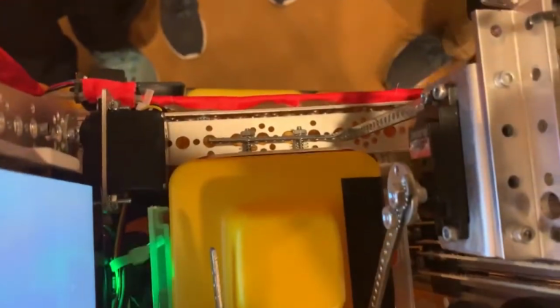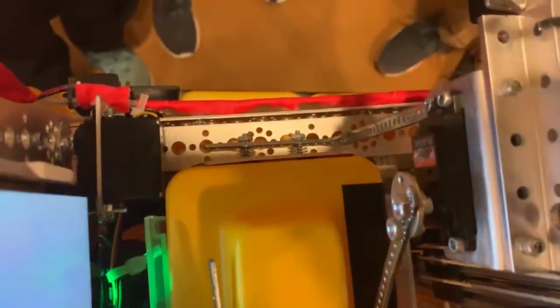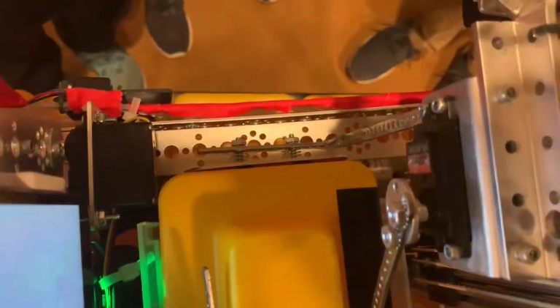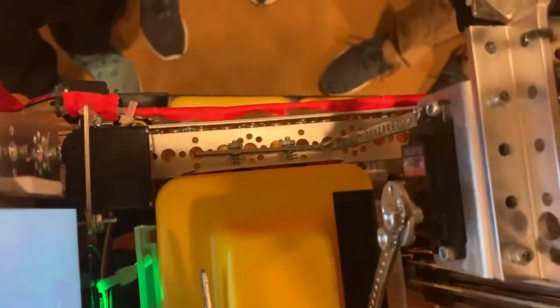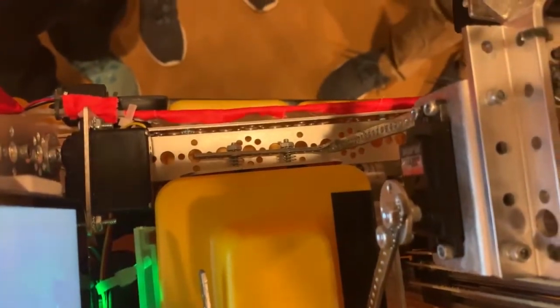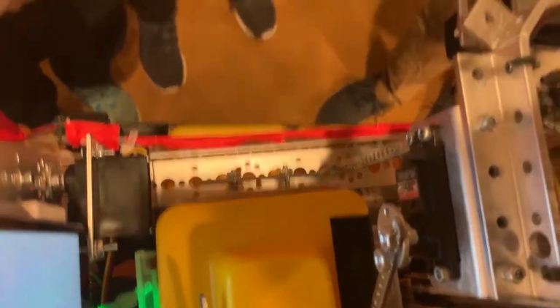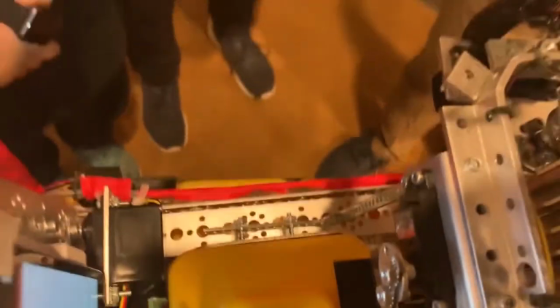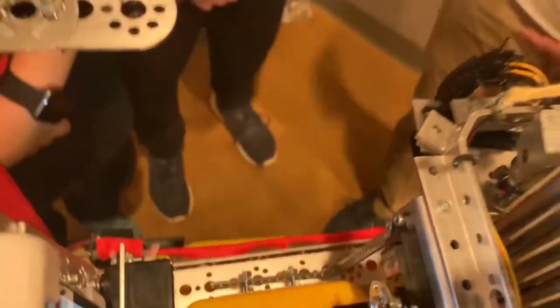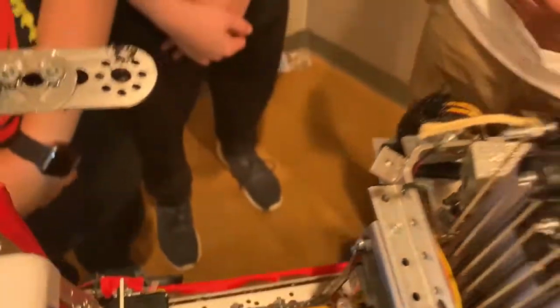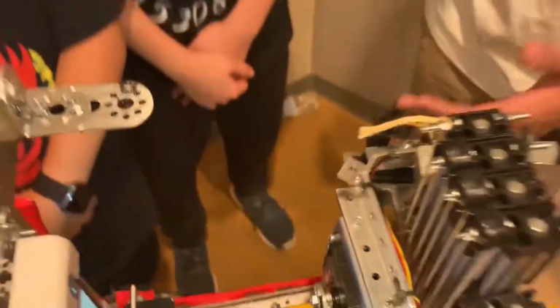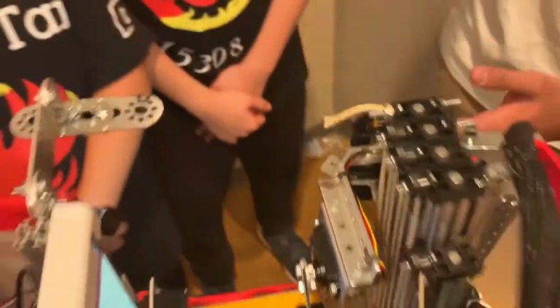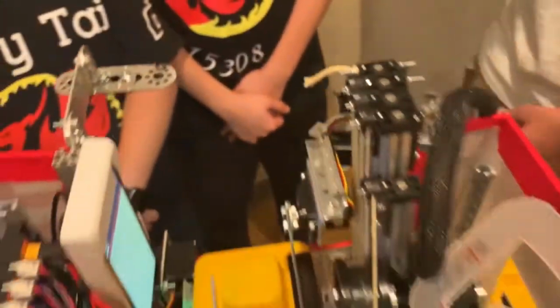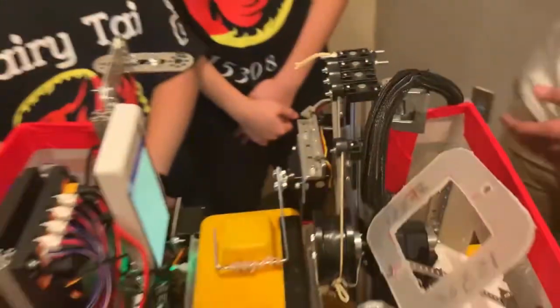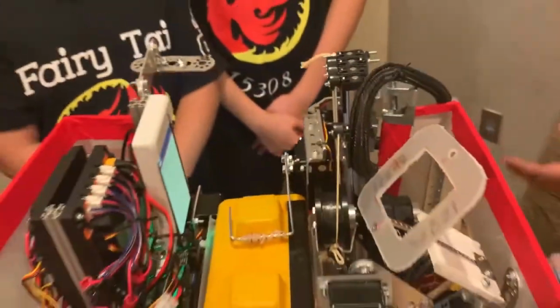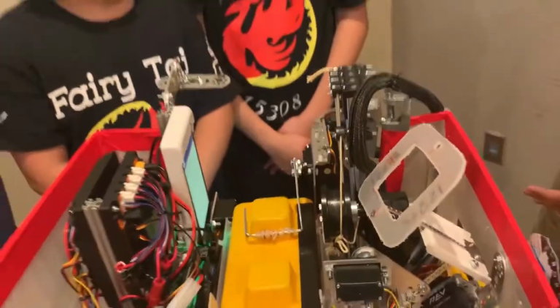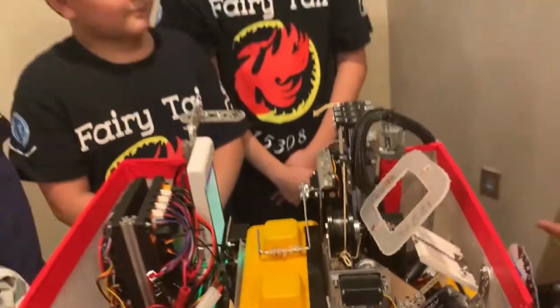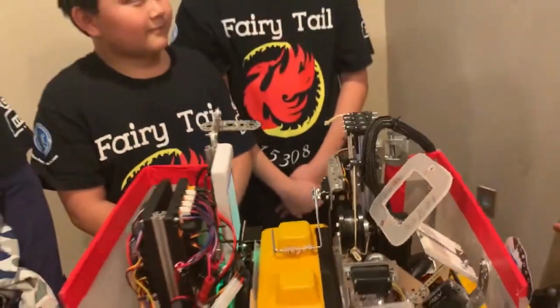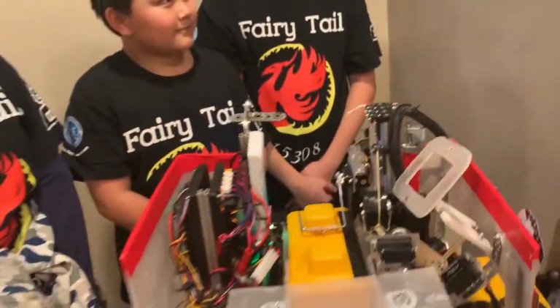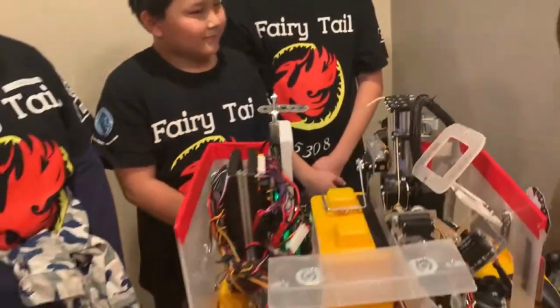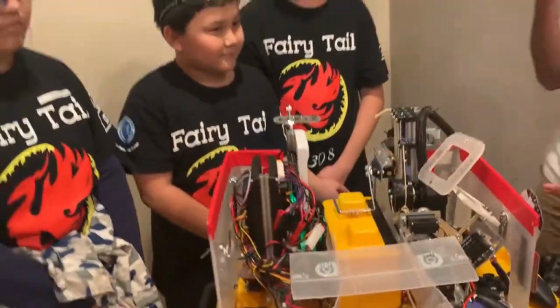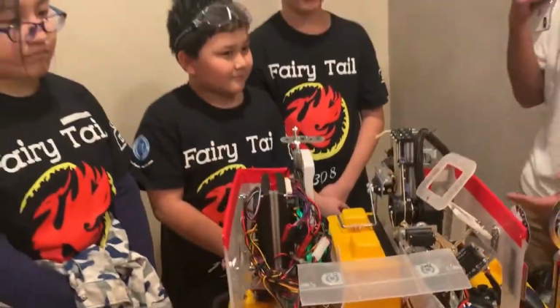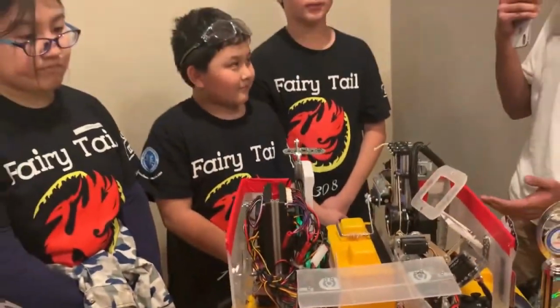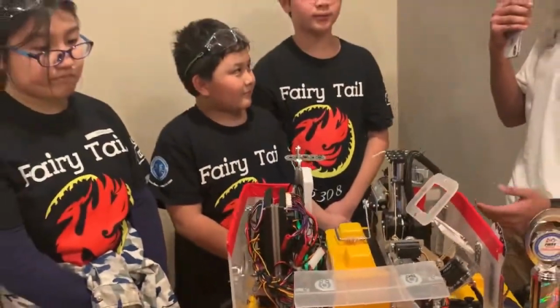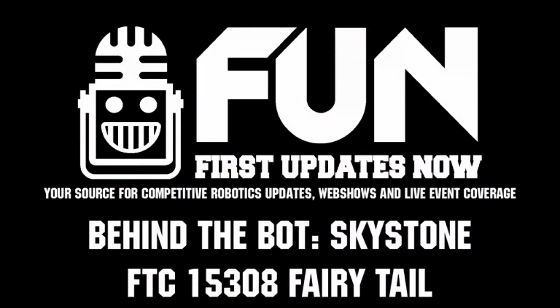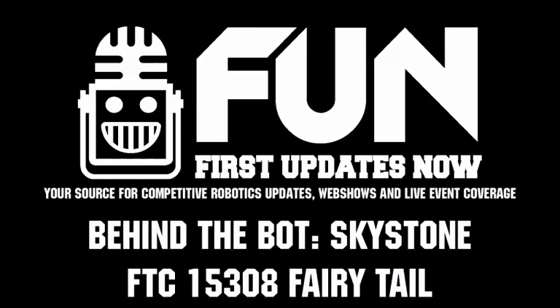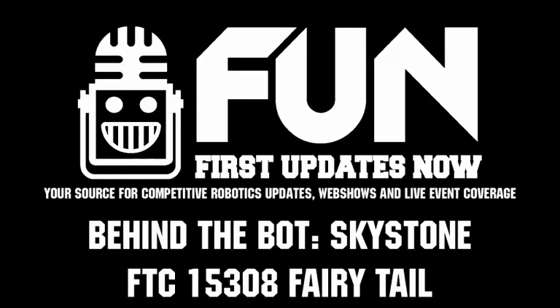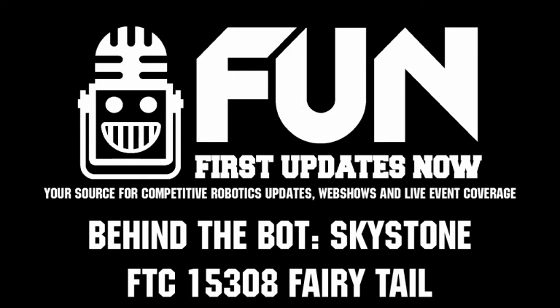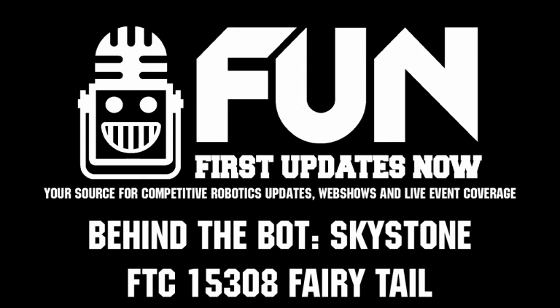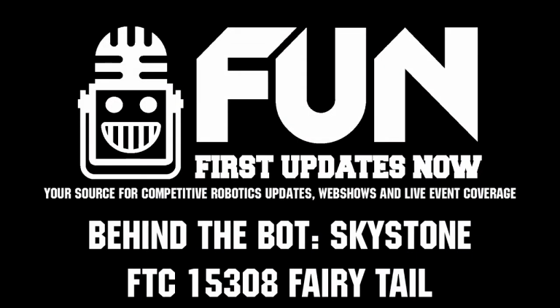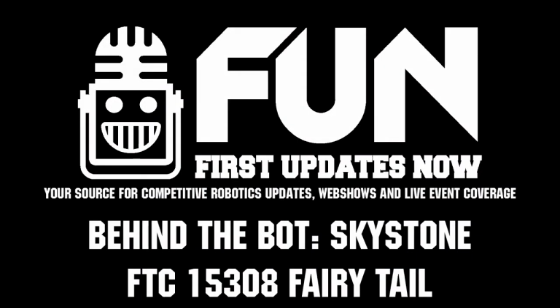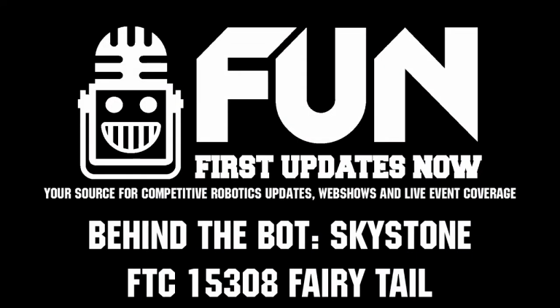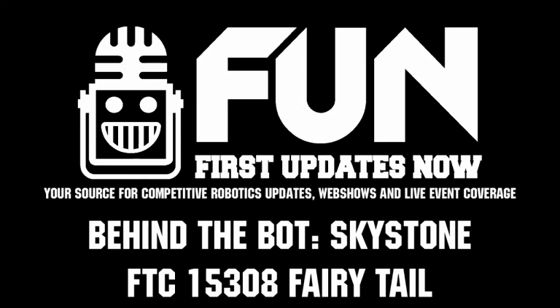You guys have a really amazing robot and you played really well today. Congratulations again on being the winning alliance captain, and good luck at Maryland states!